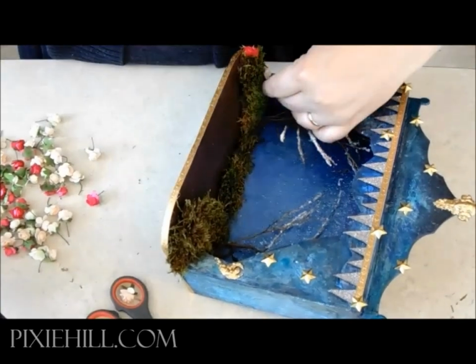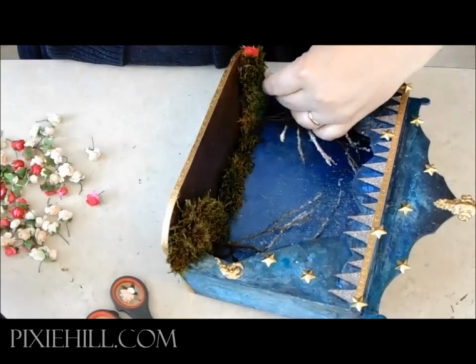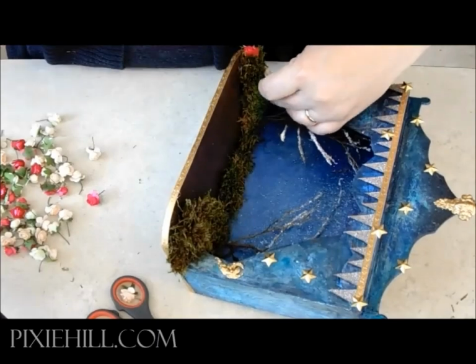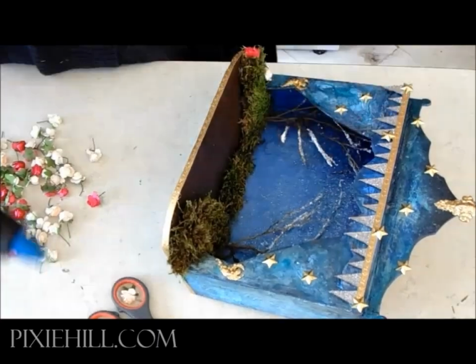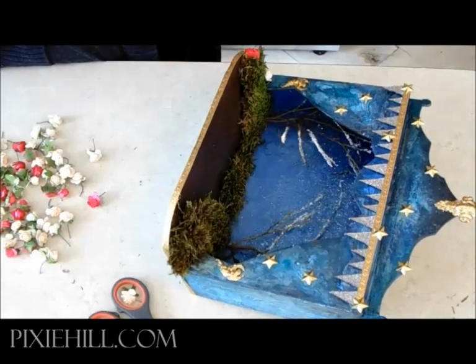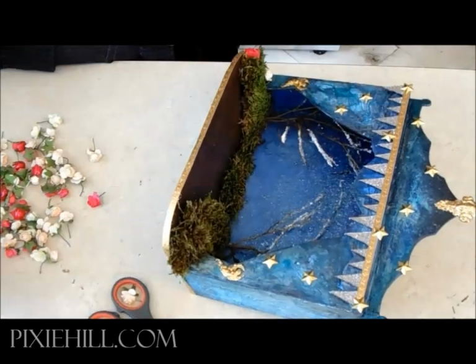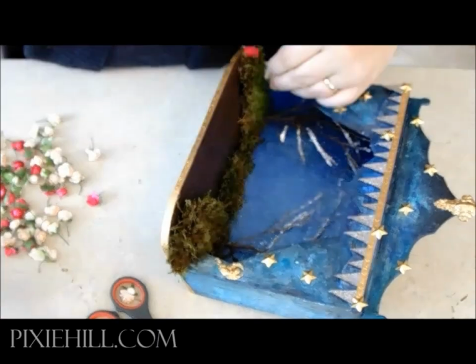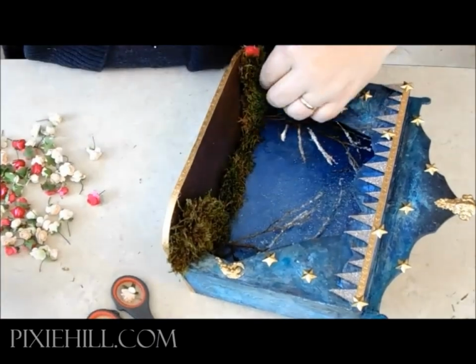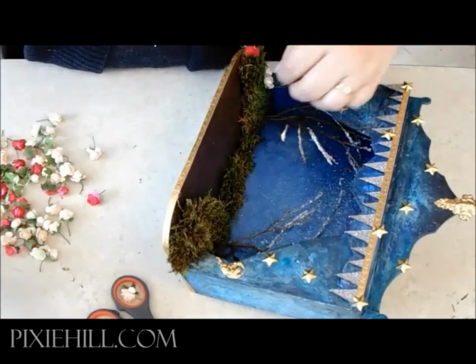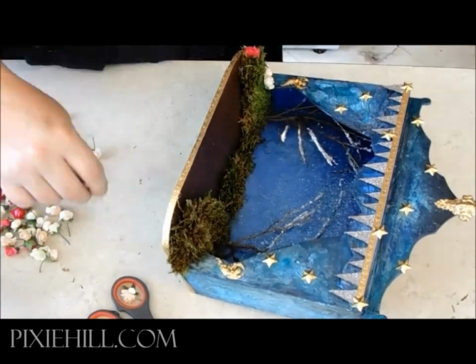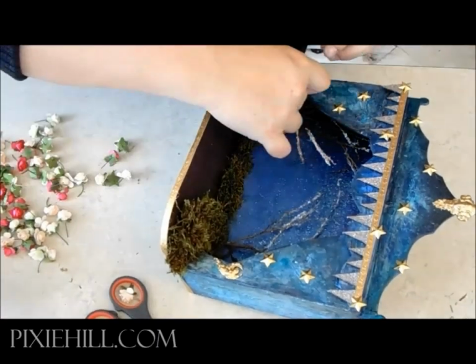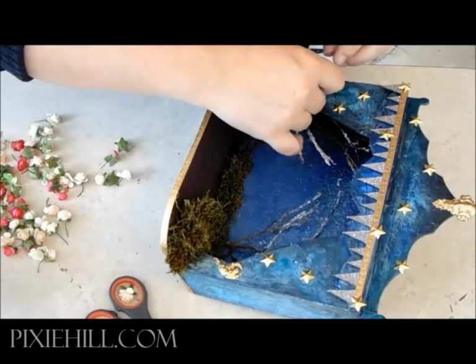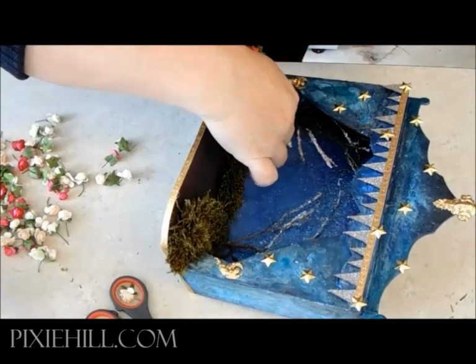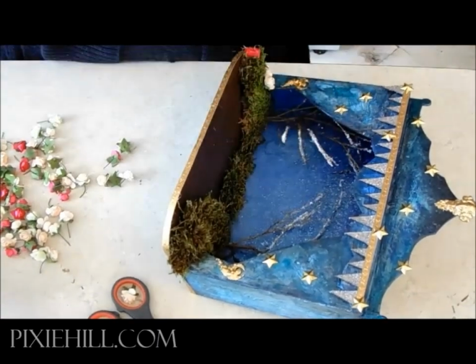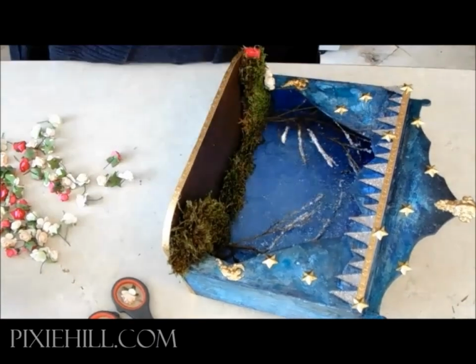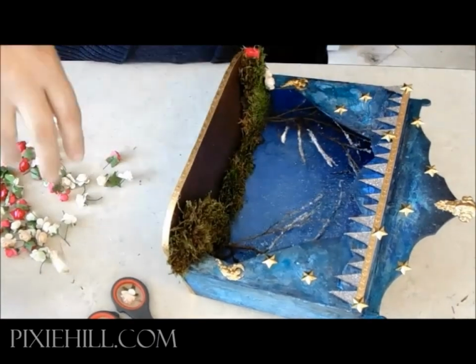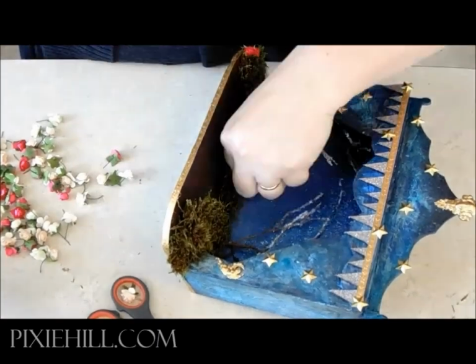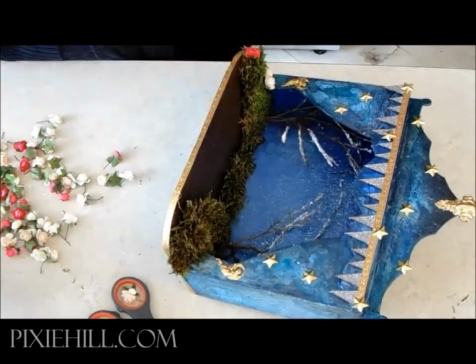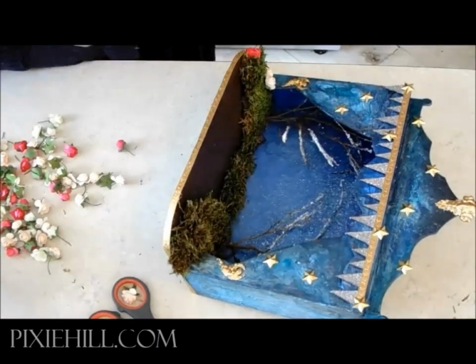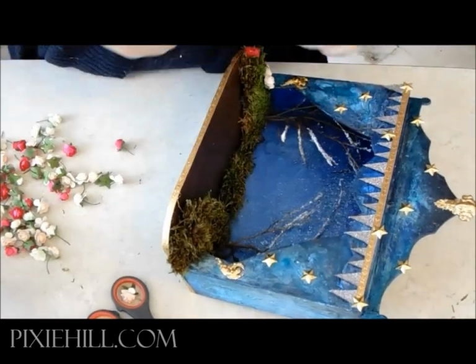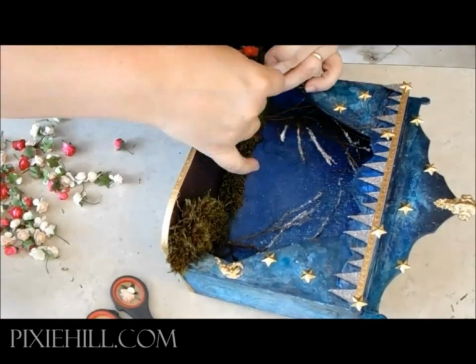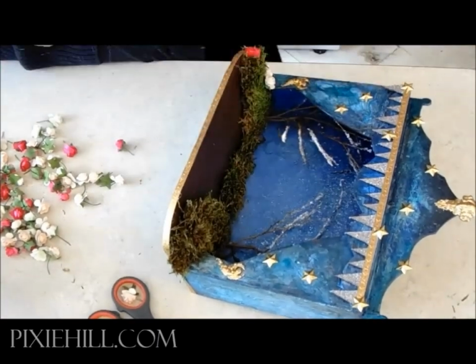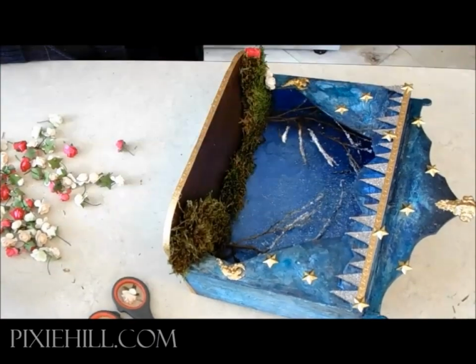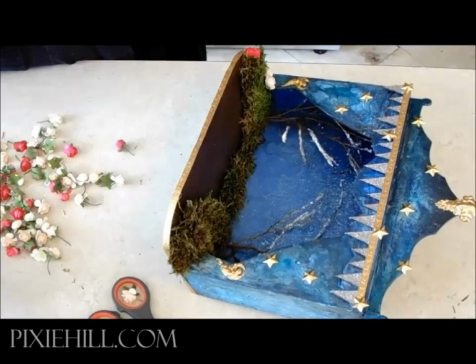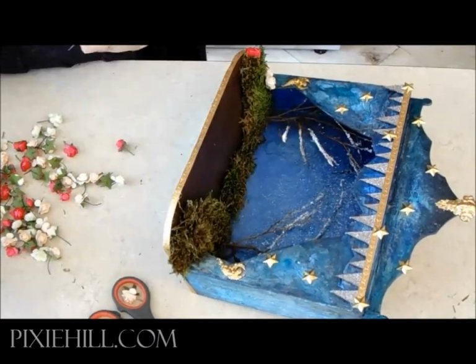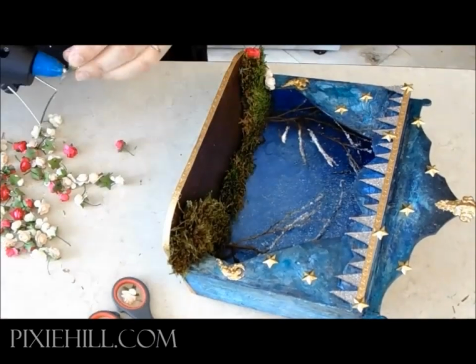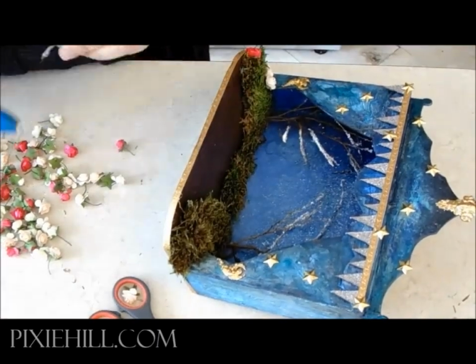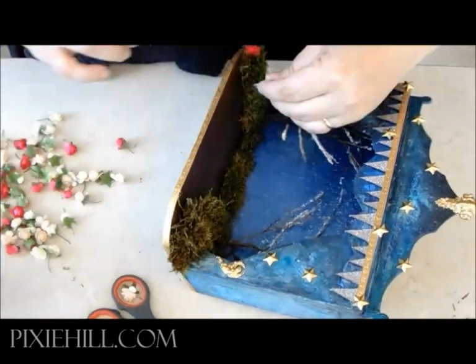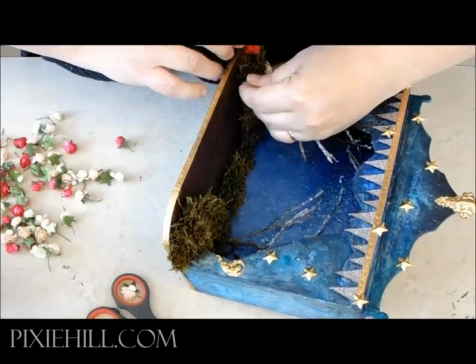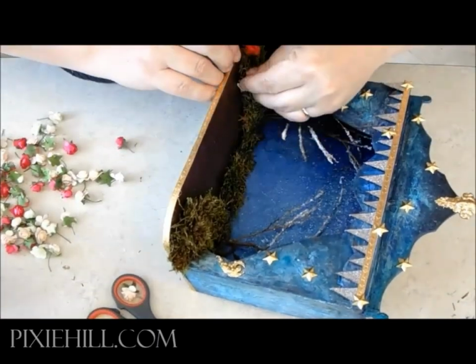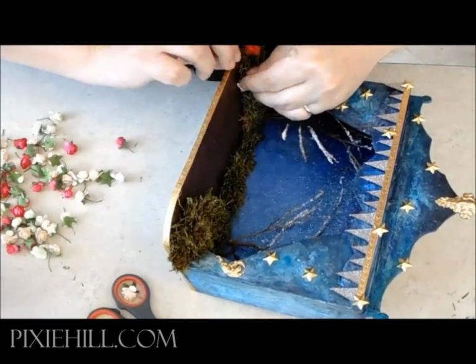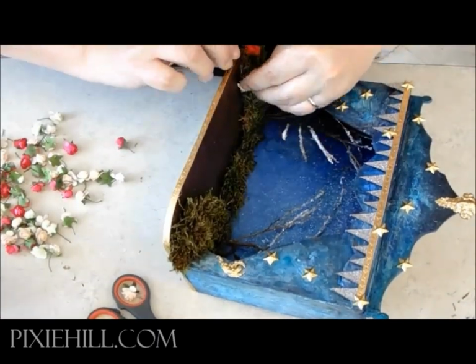Dainty paper roses, pine cones, leaves, and little toadstools are added.